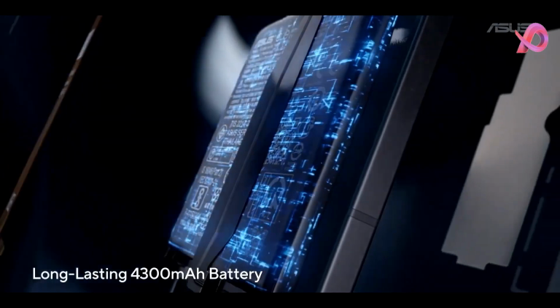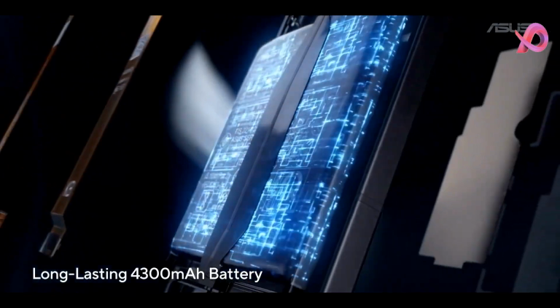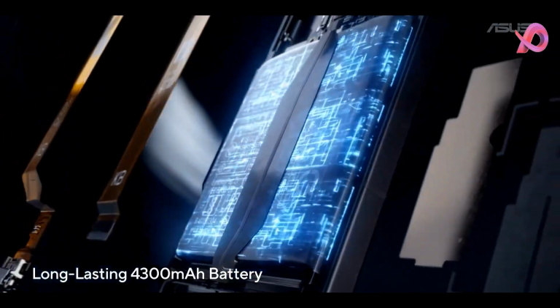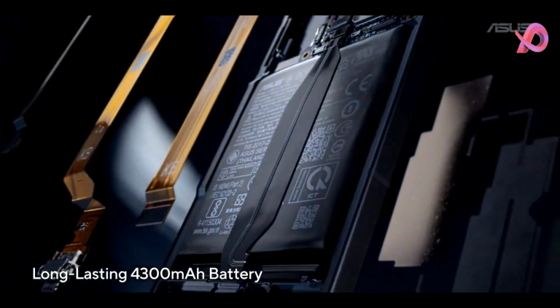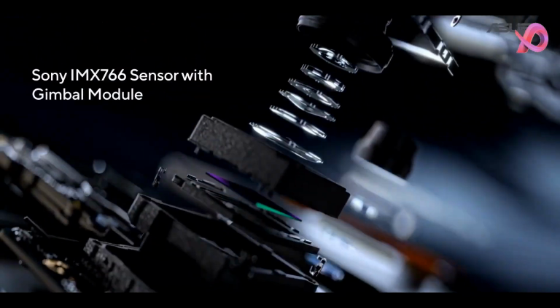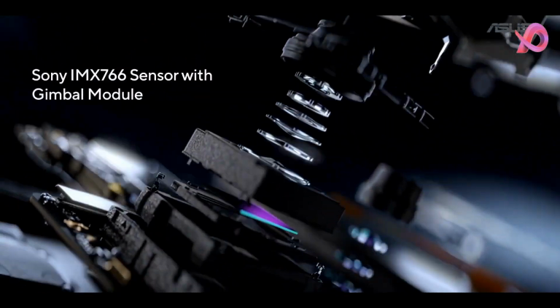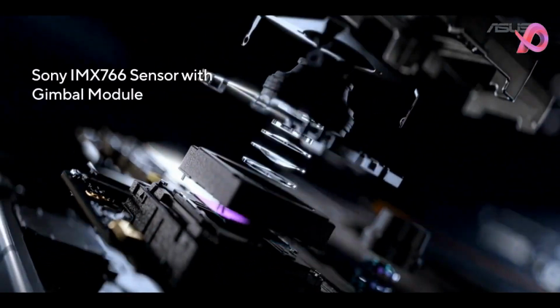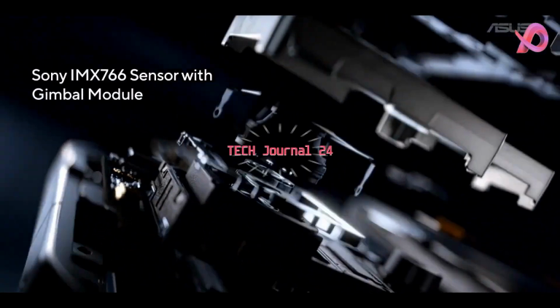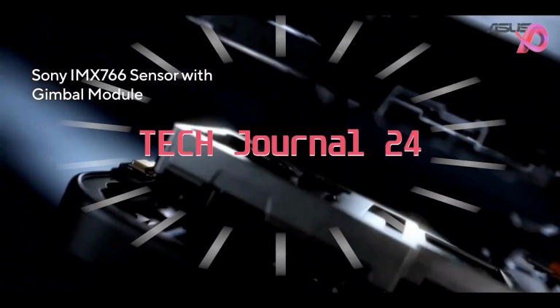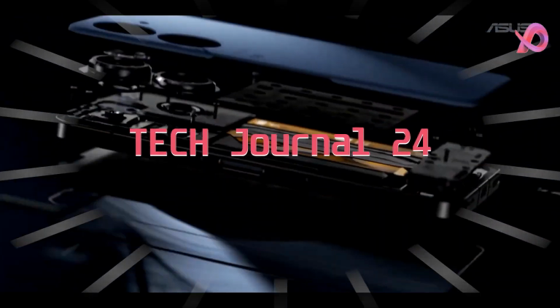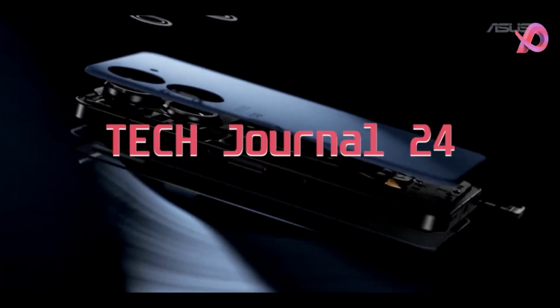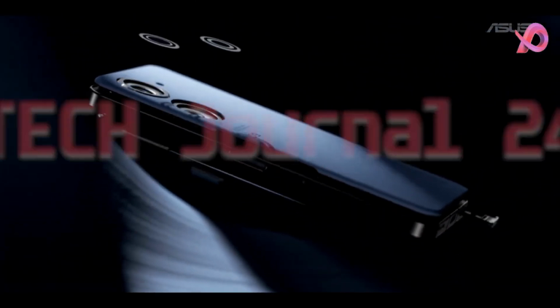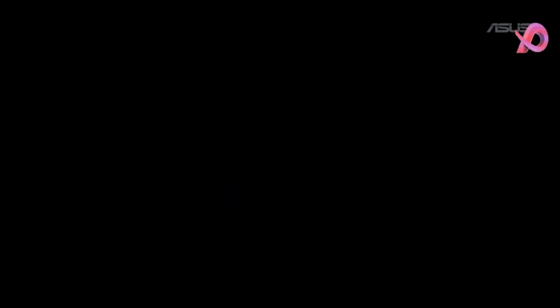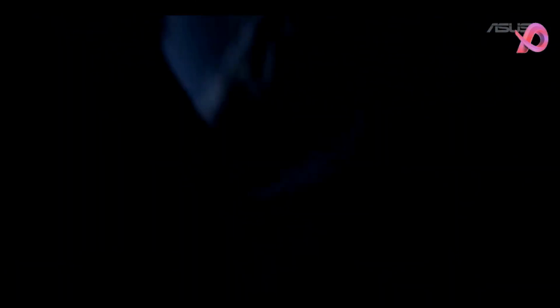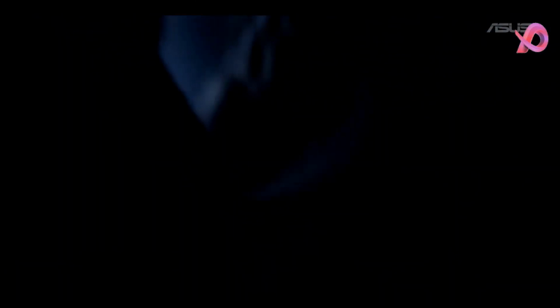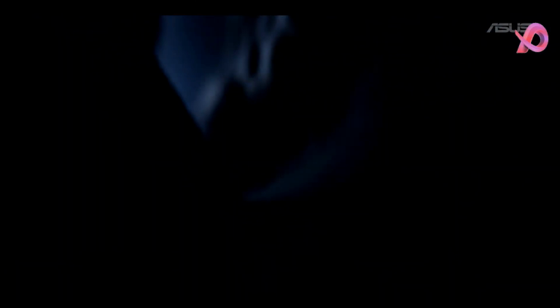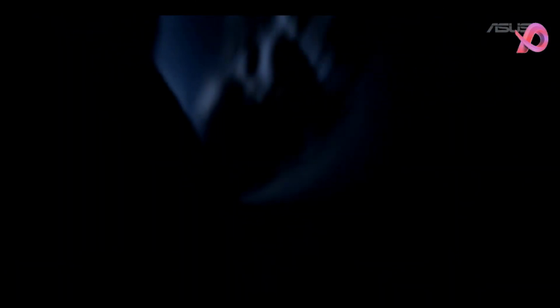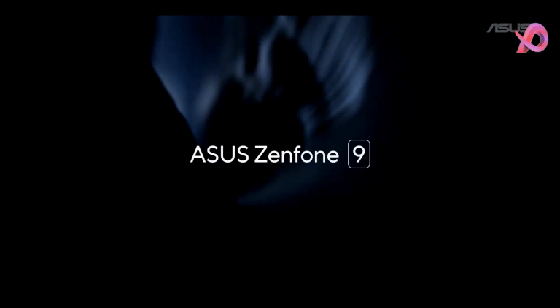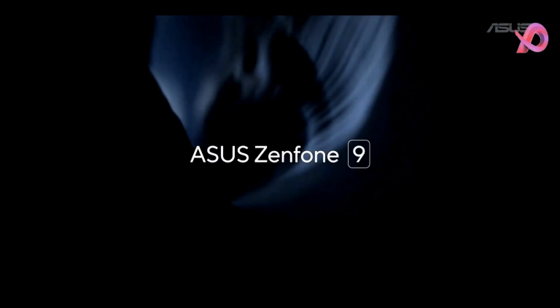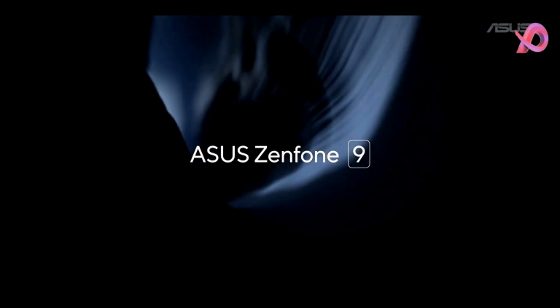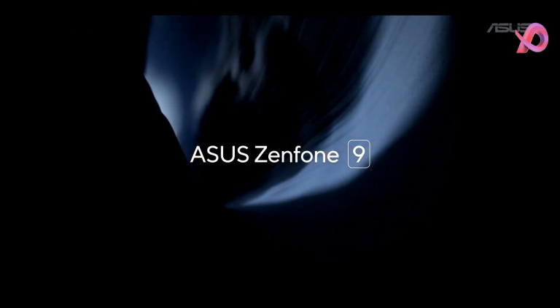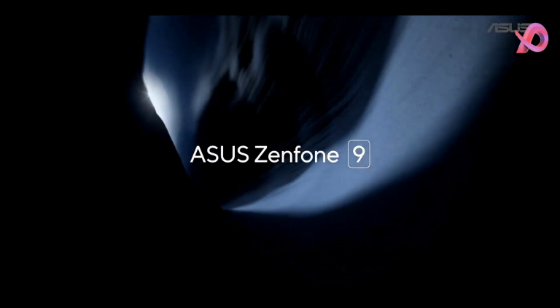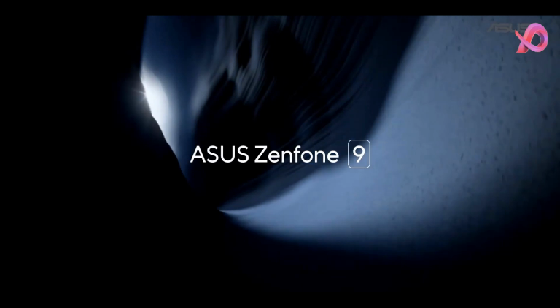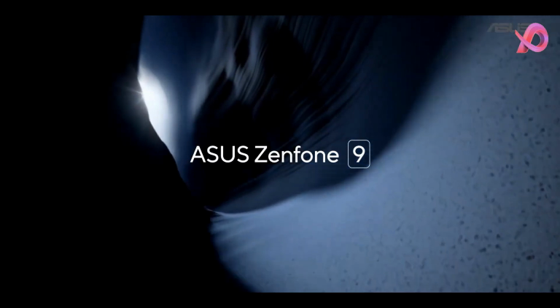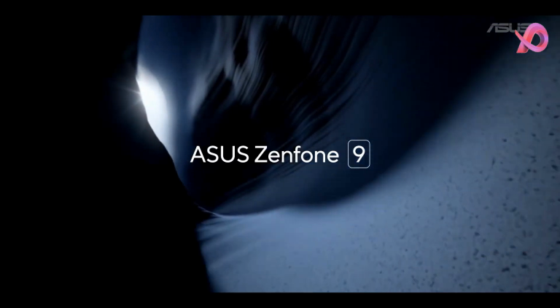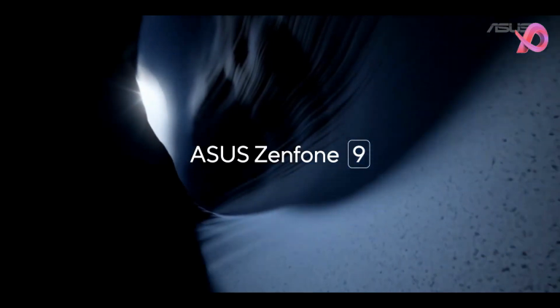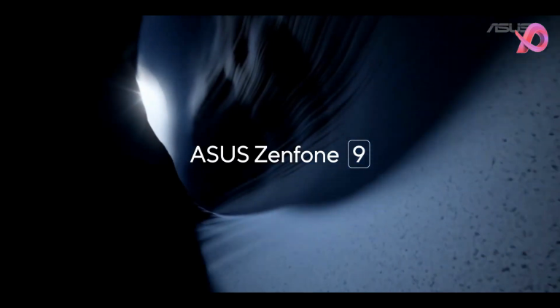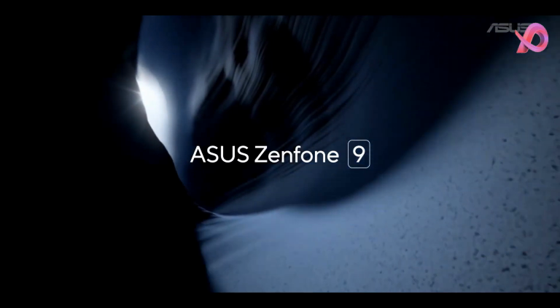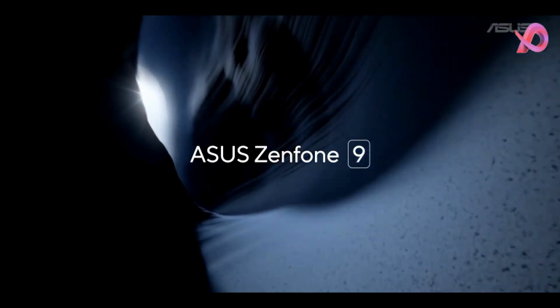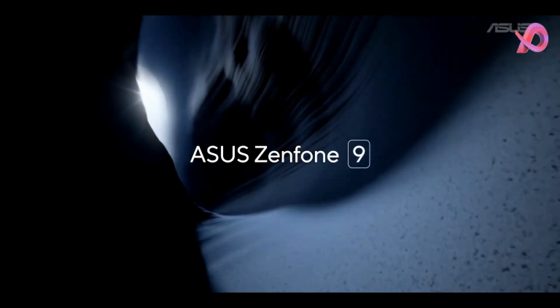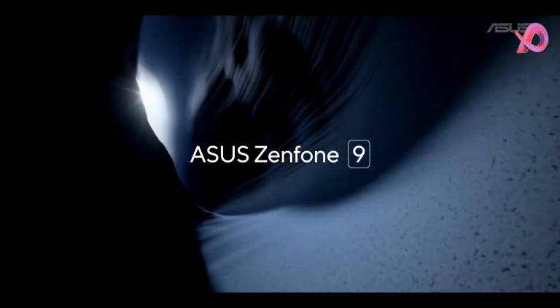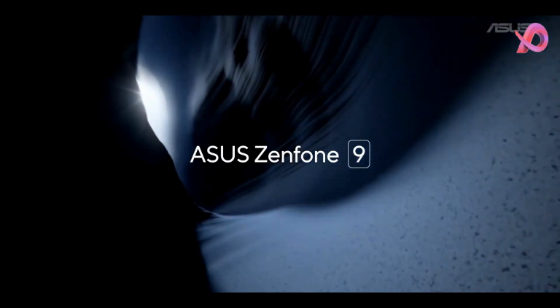Hello and welcome back guys to Tech Journal 24. Today we will review the Asus Zenfone 9 Mobile. So let's start.